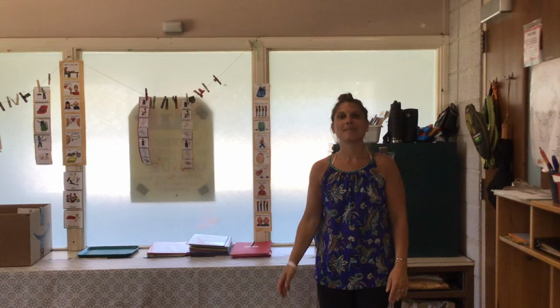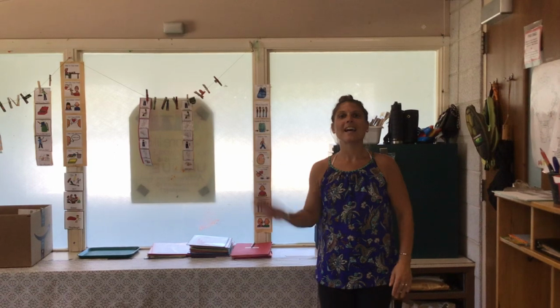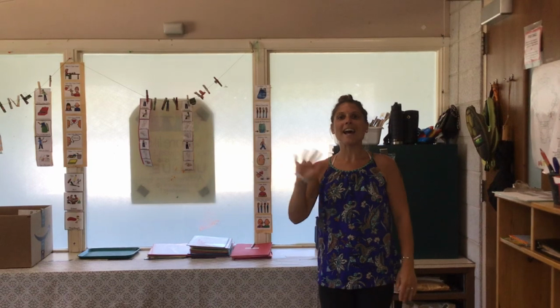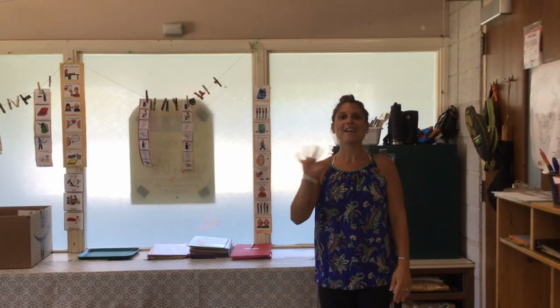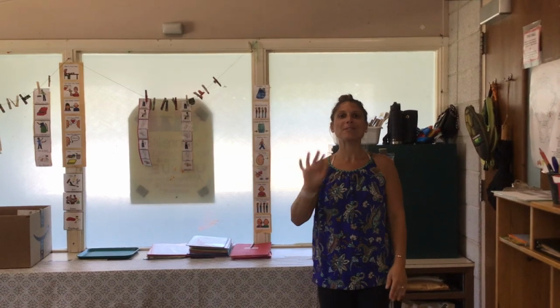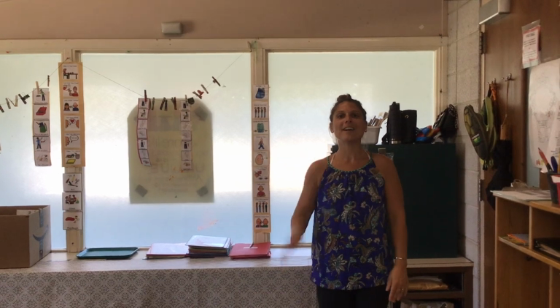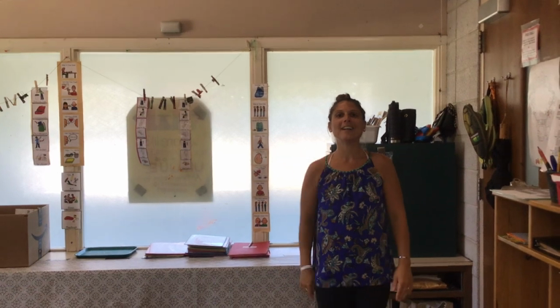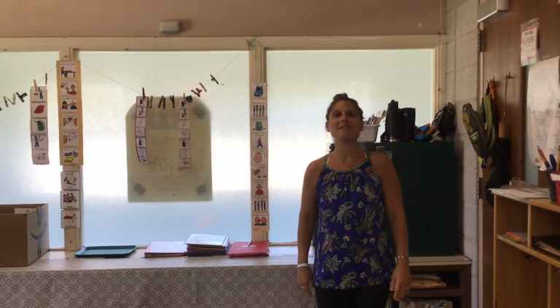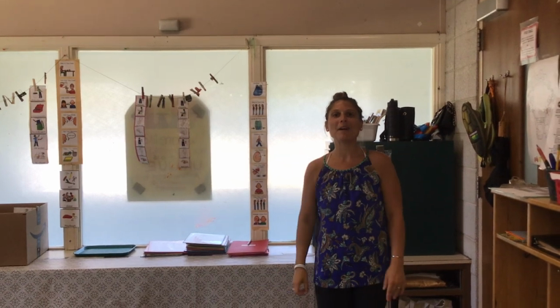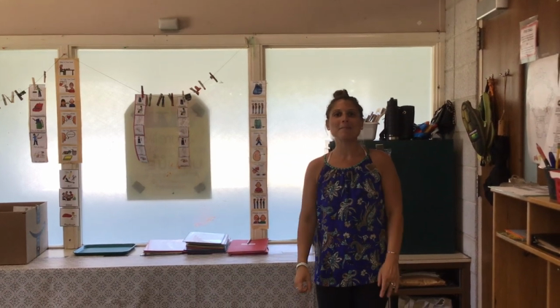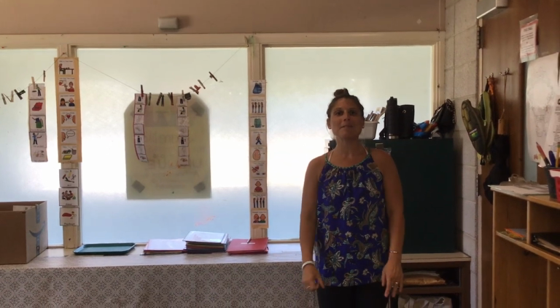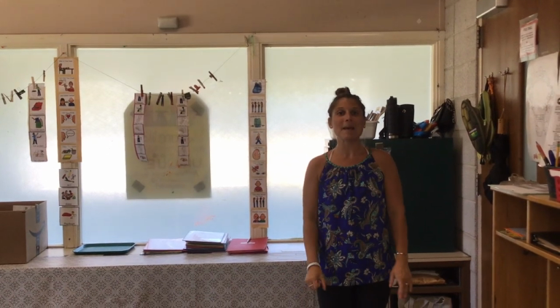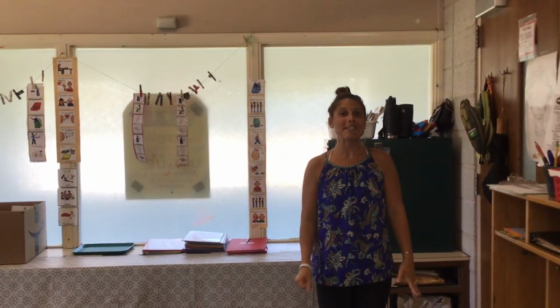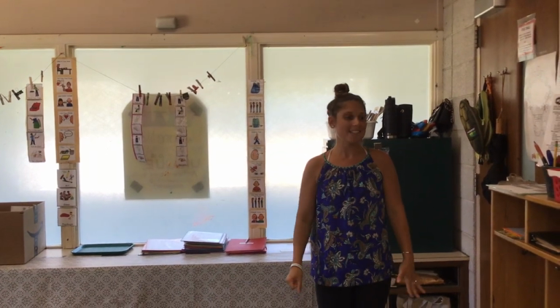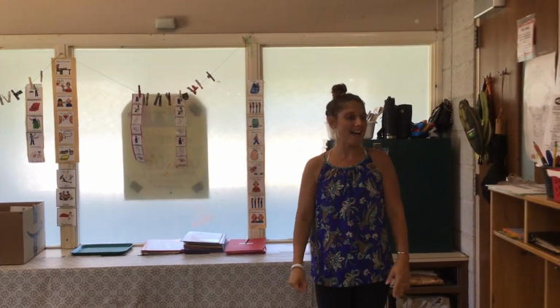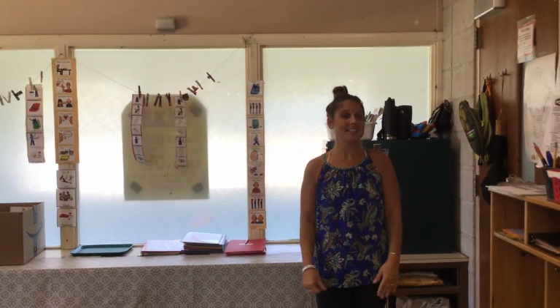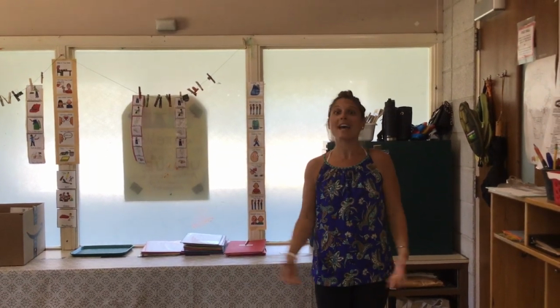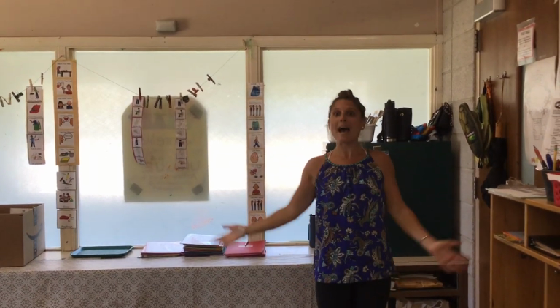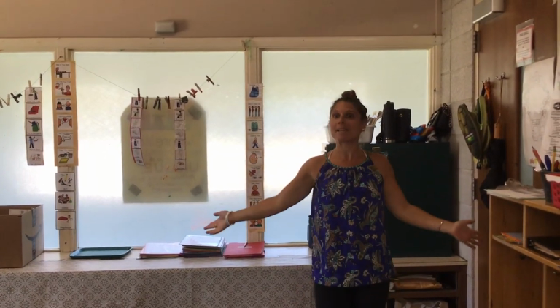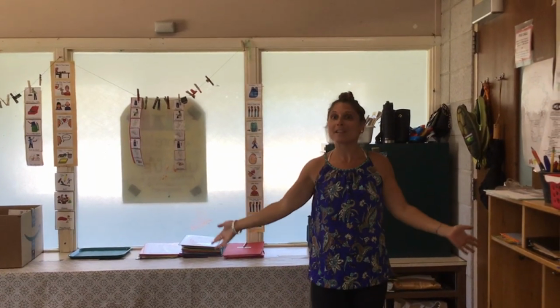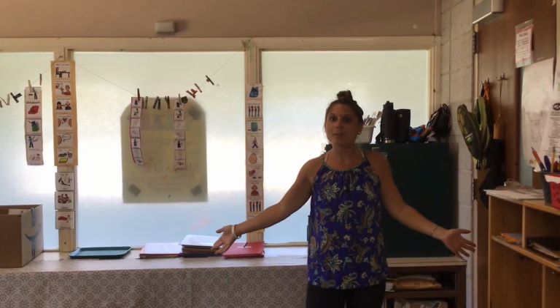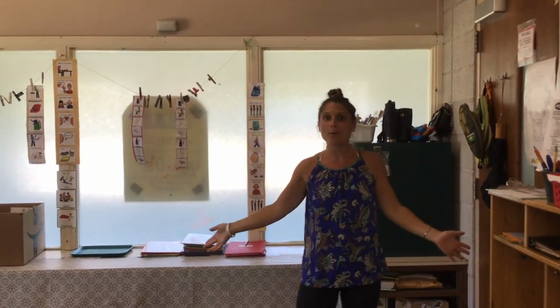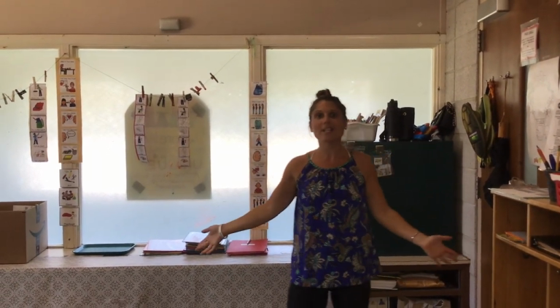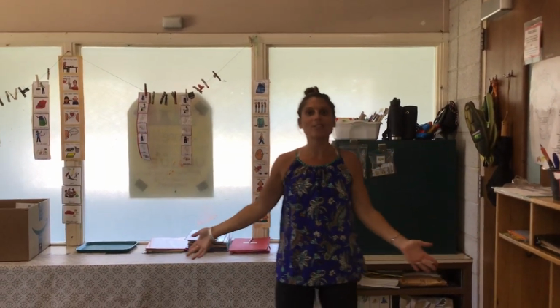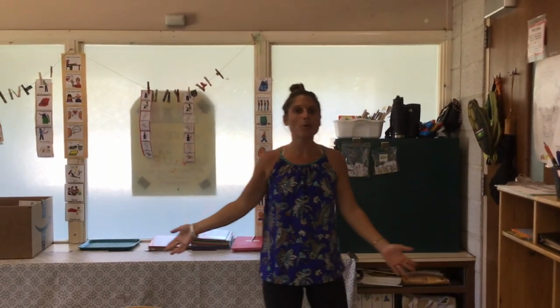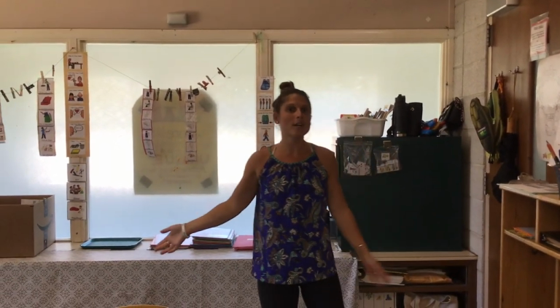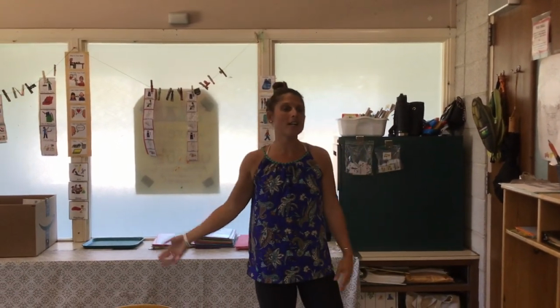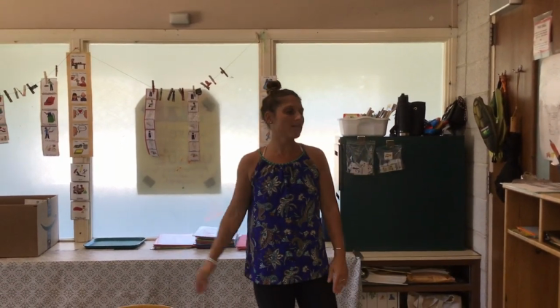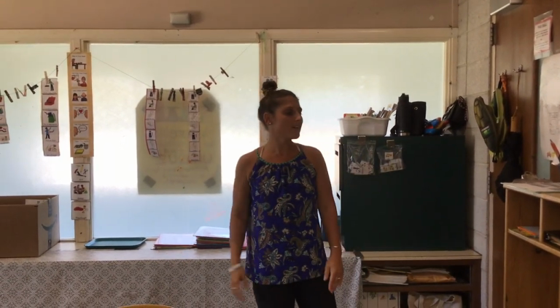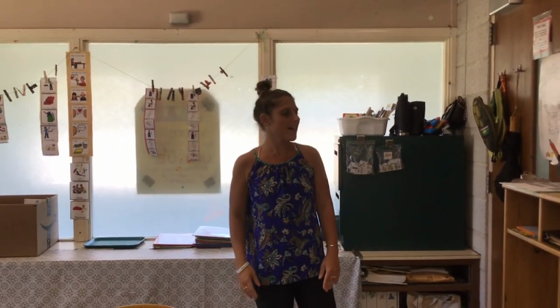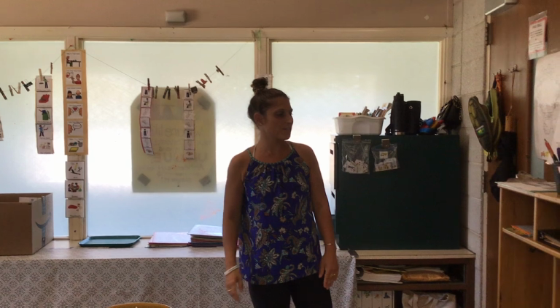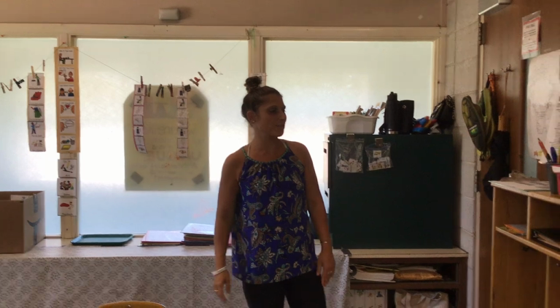Hi everyone! Welcome to Ms. Emily's class. I'm going to give you a quick little tour of our classroom.